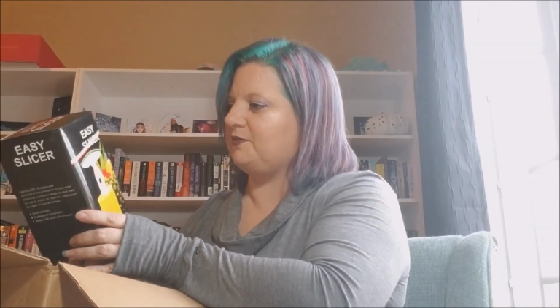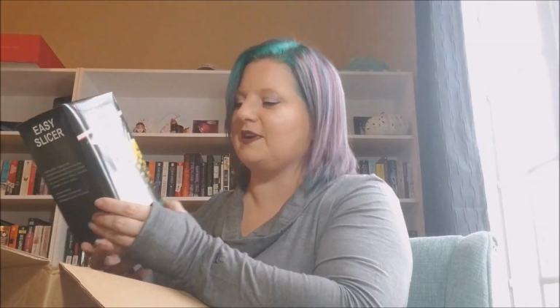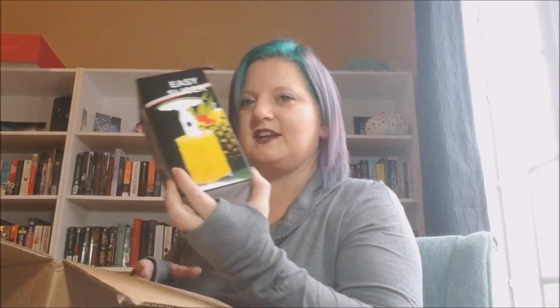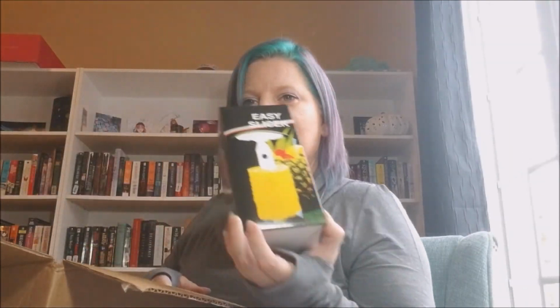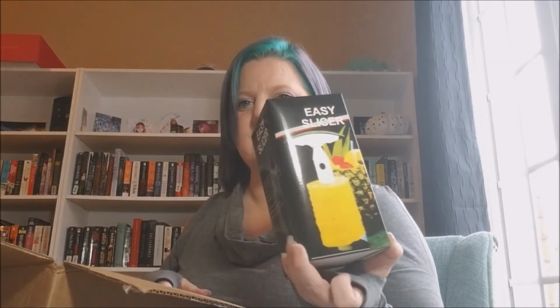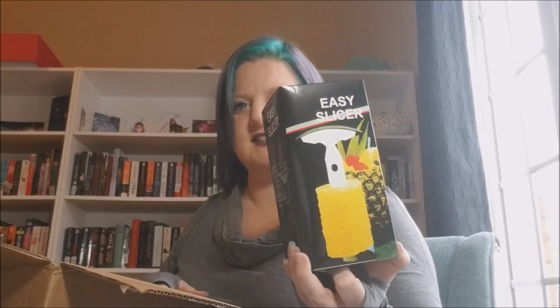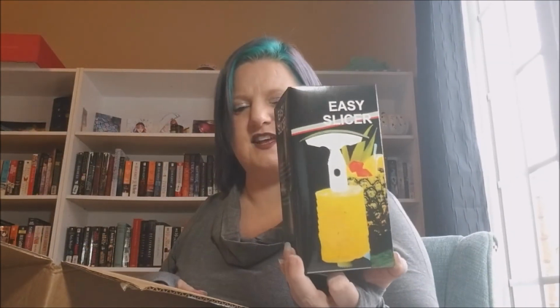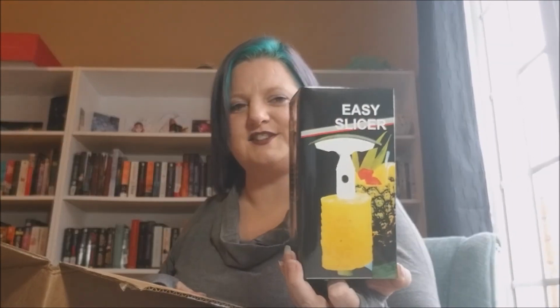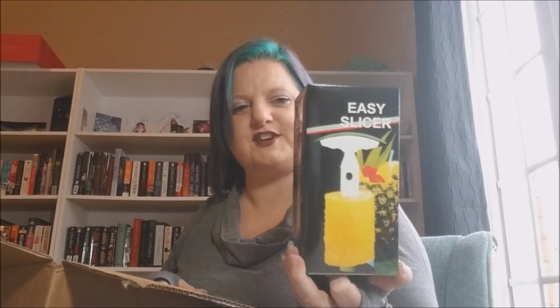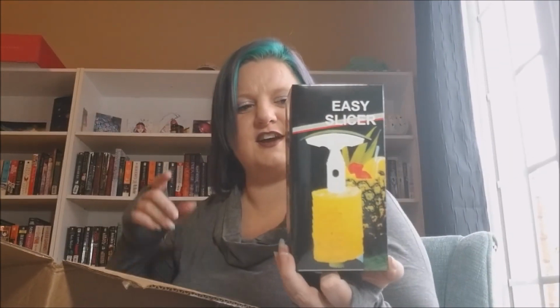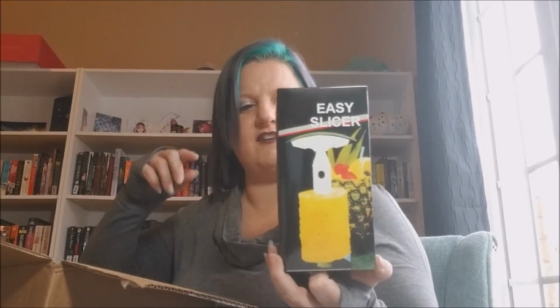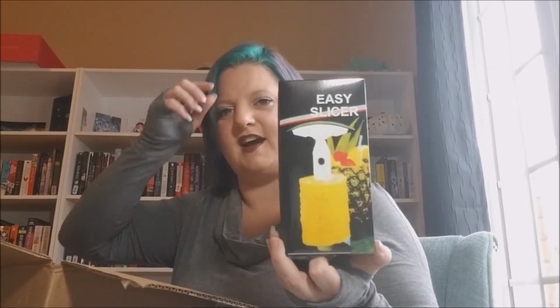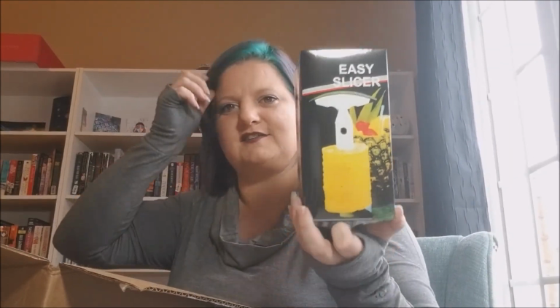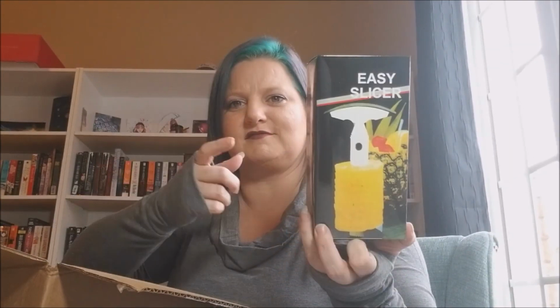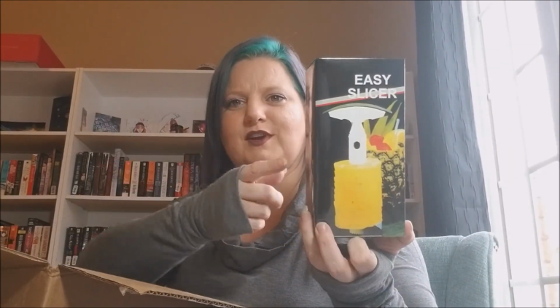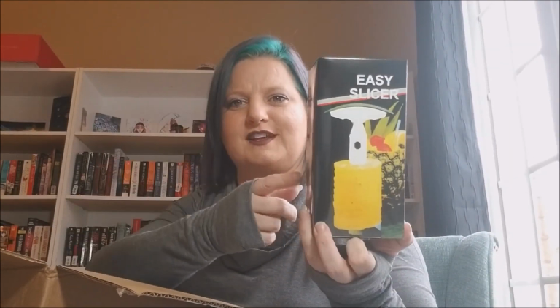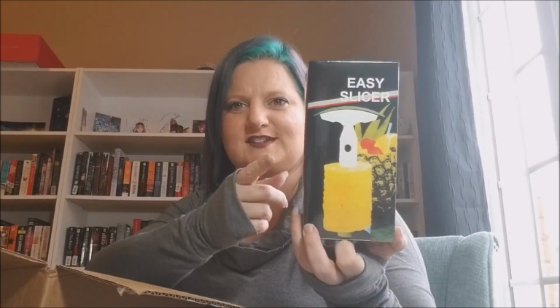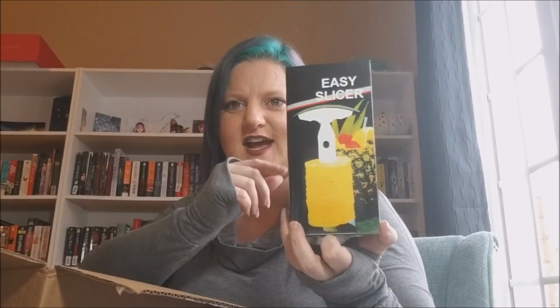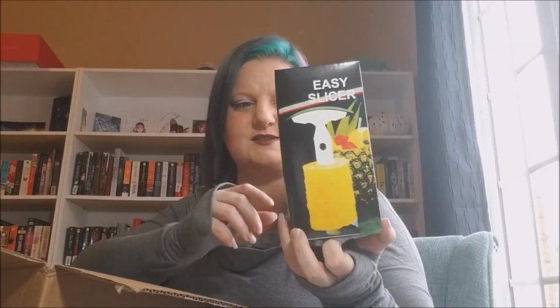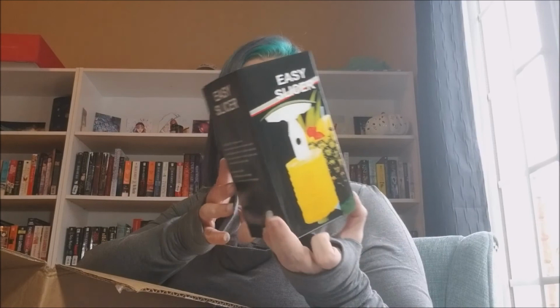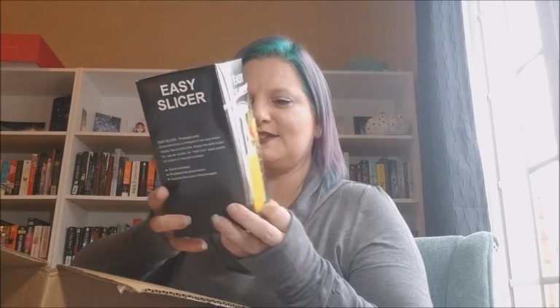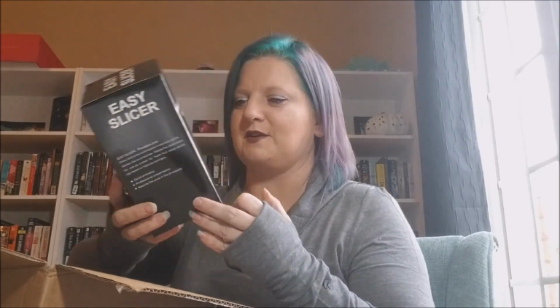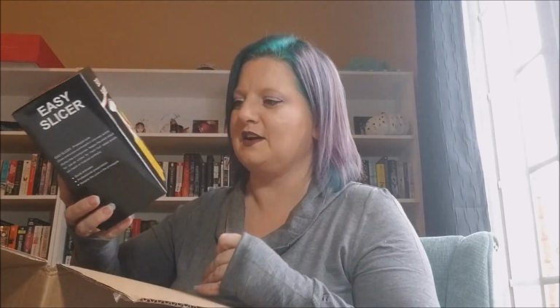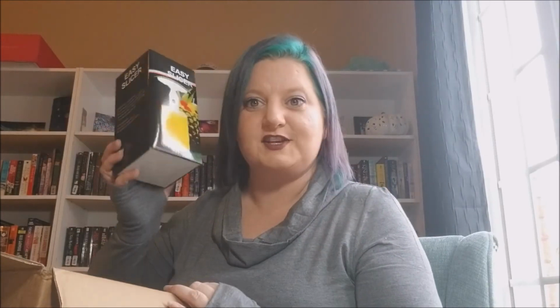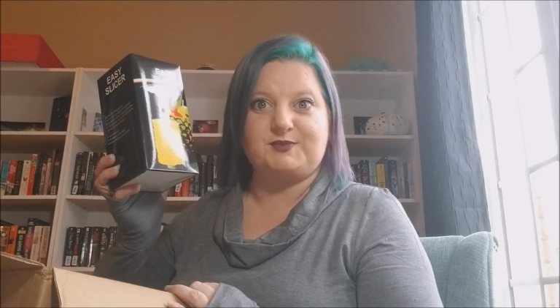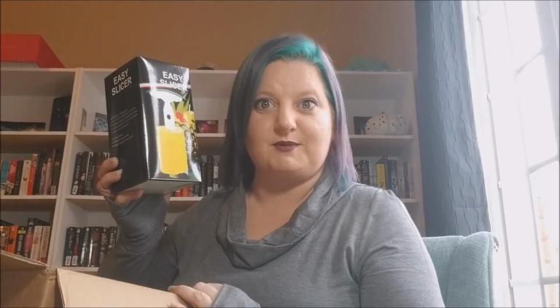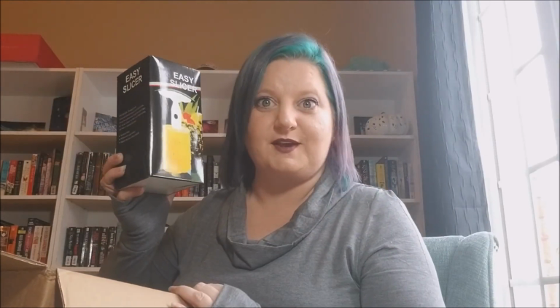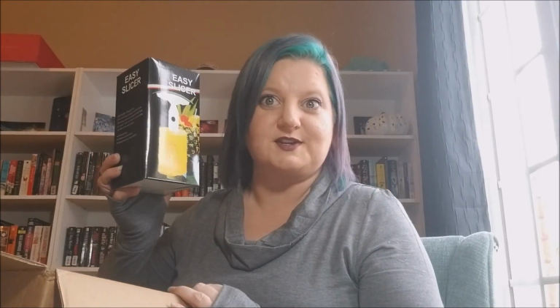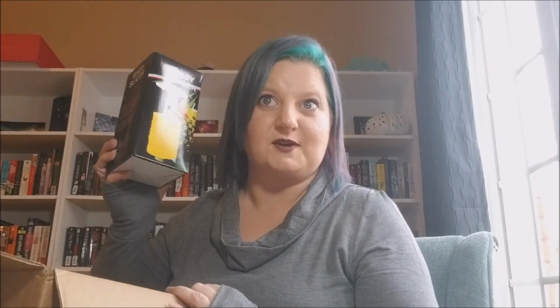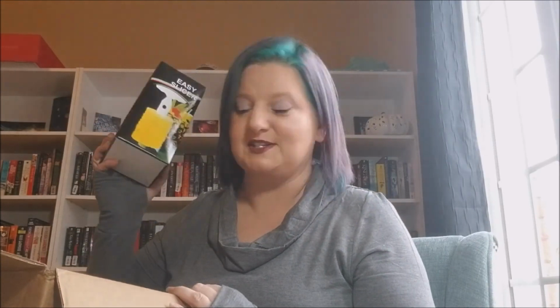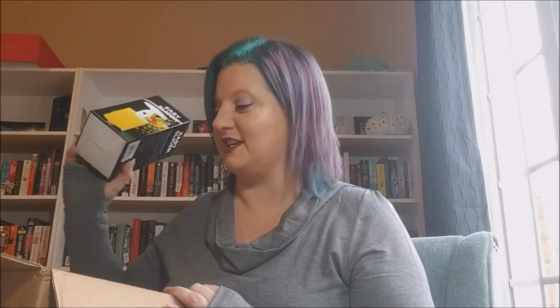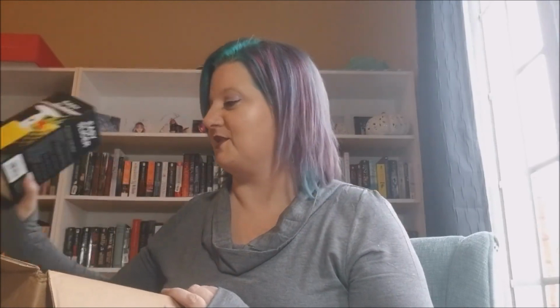Oh, then we got another easy slicer. I've got one of these in the last box, so this will probably also go into a giveaway.